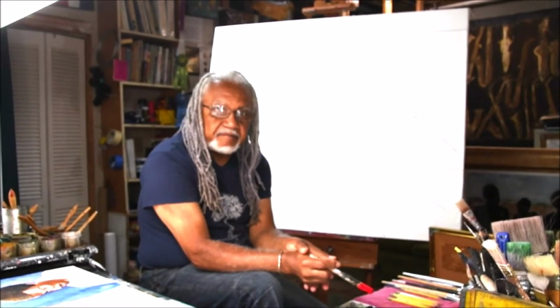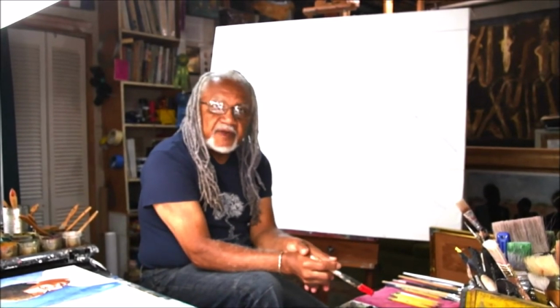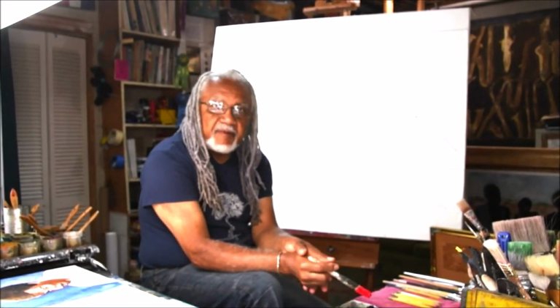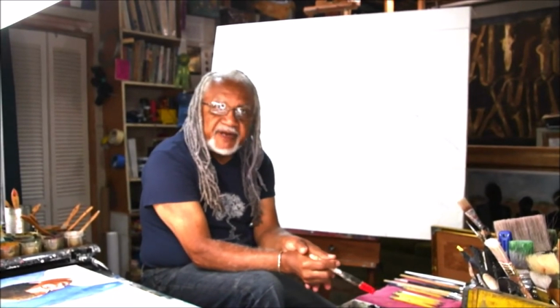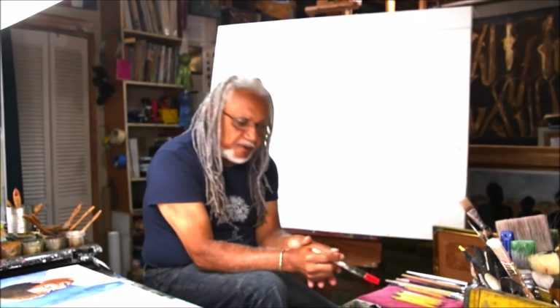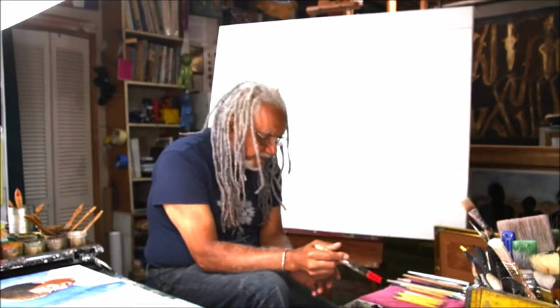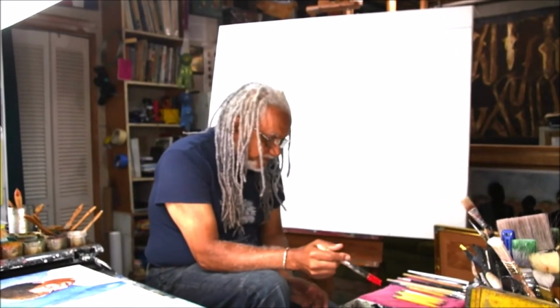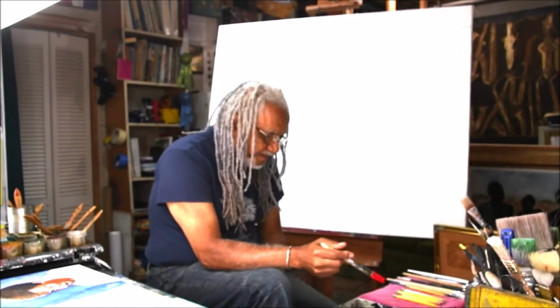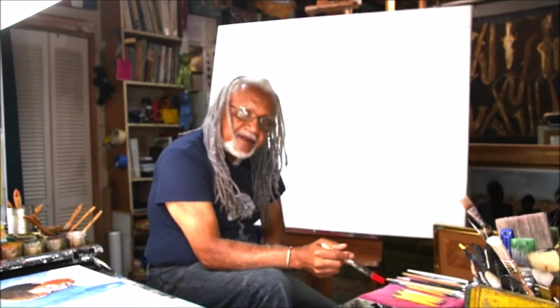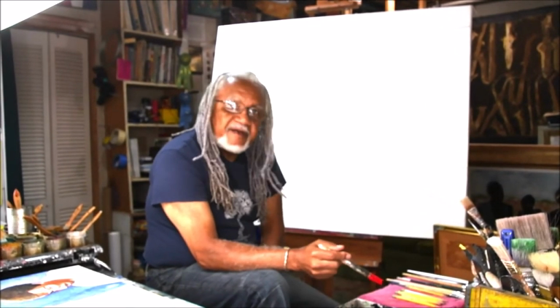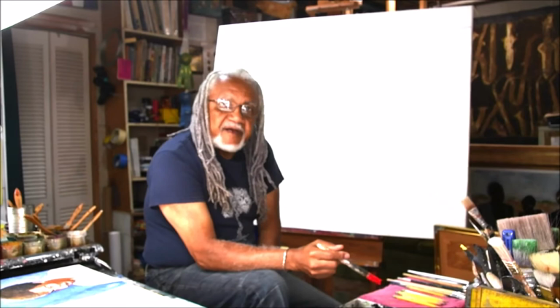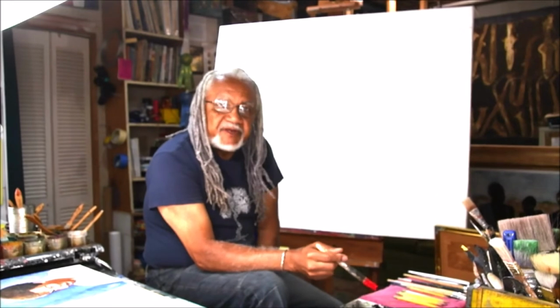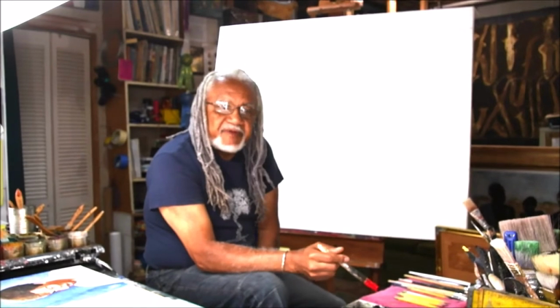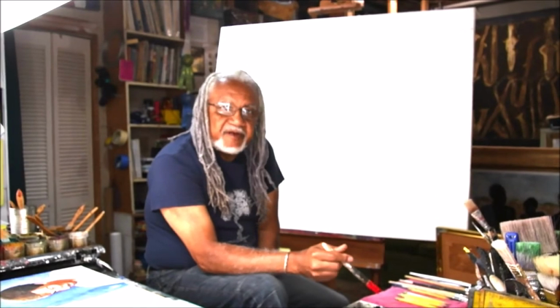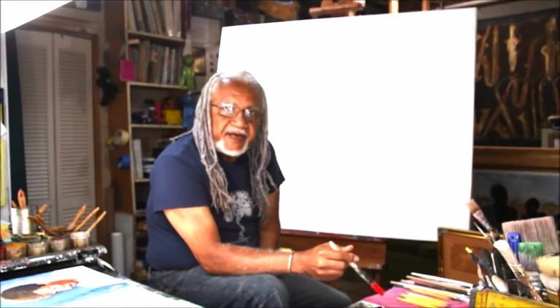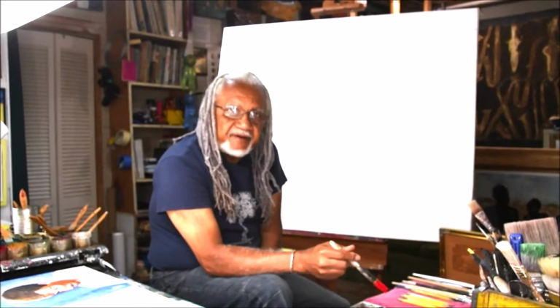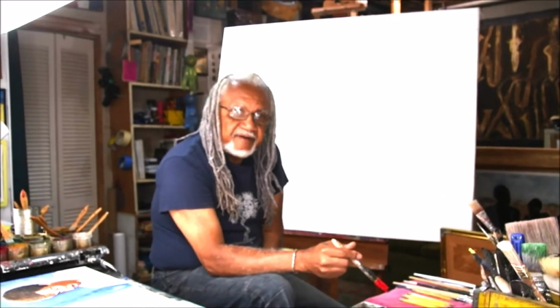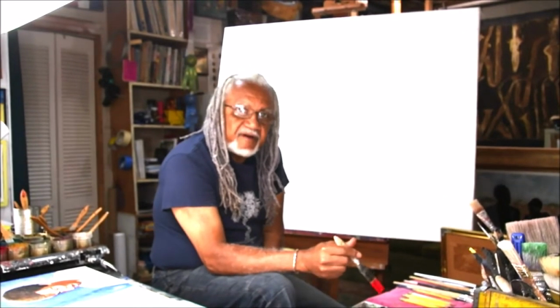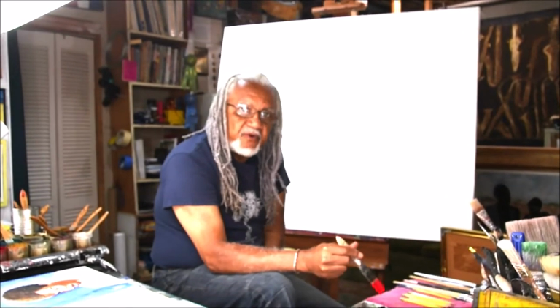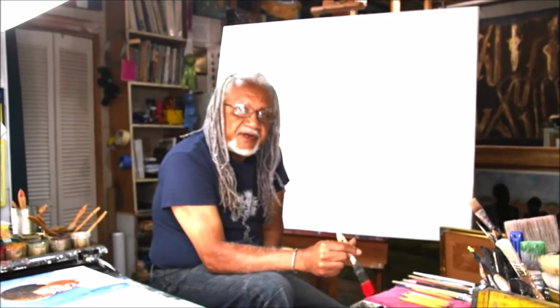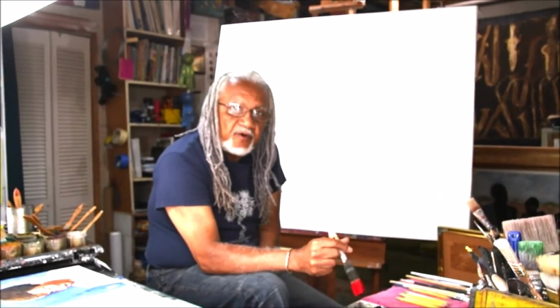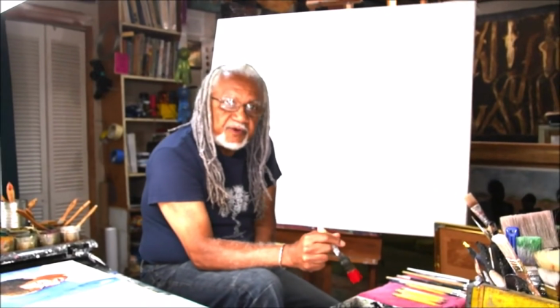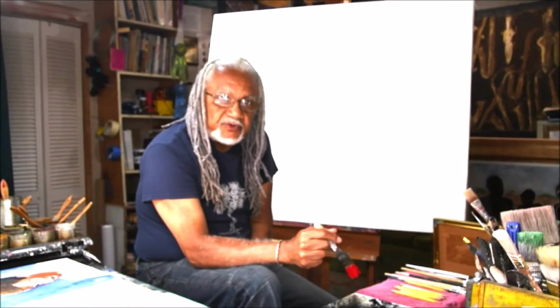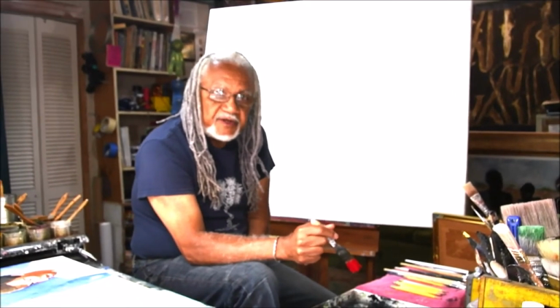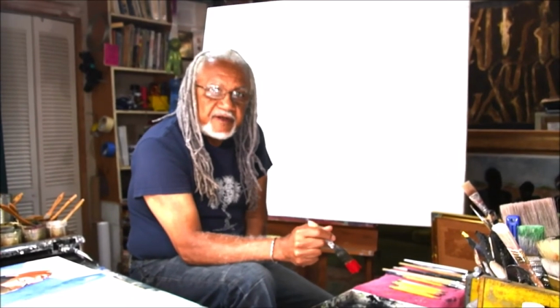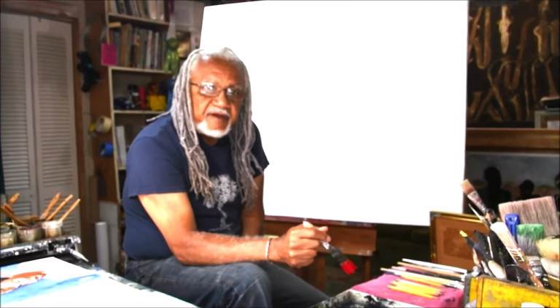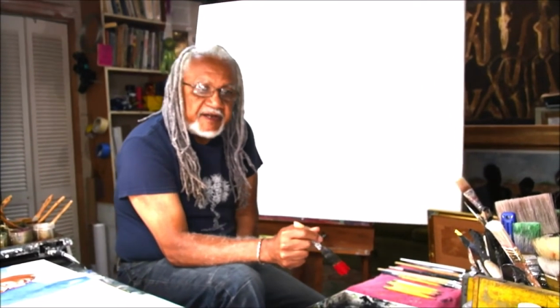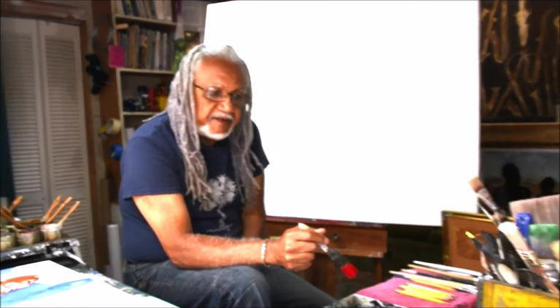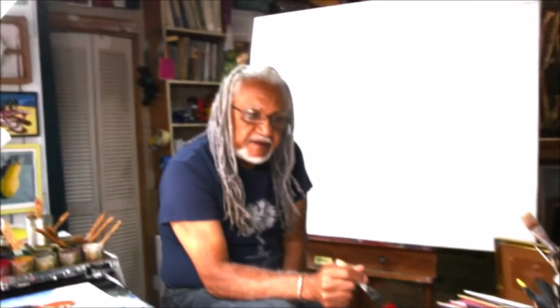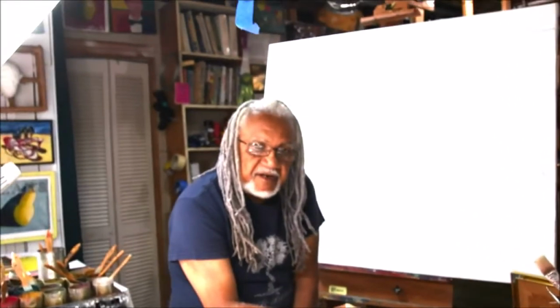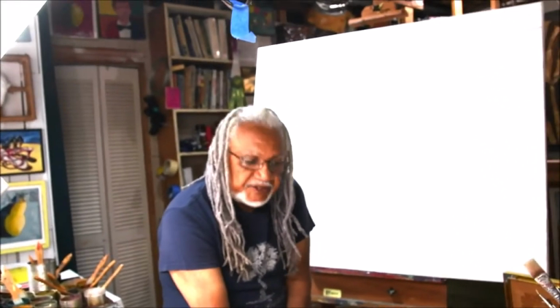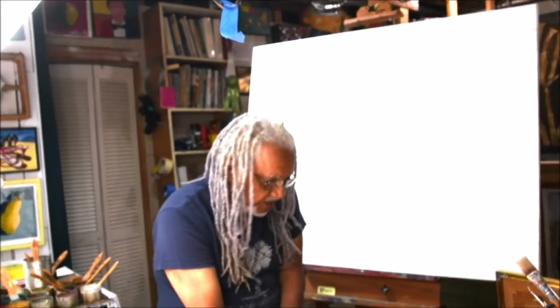I'm a painter, a mixed media painter — acrylic and oils, and encaustic.